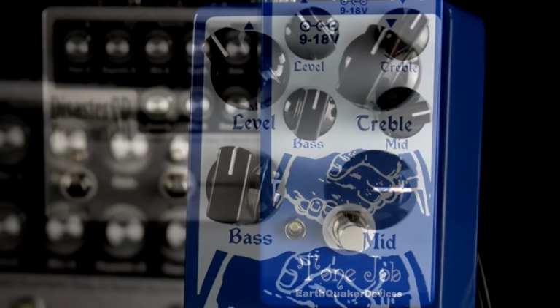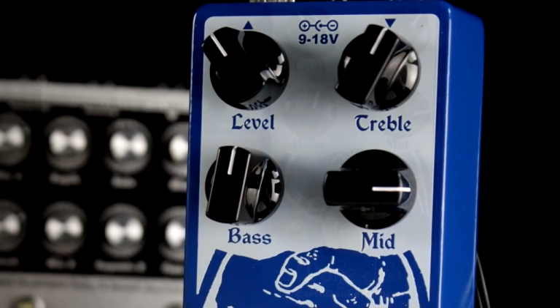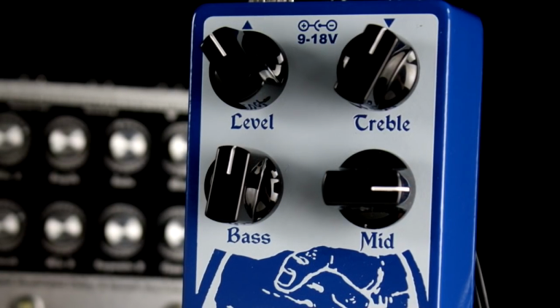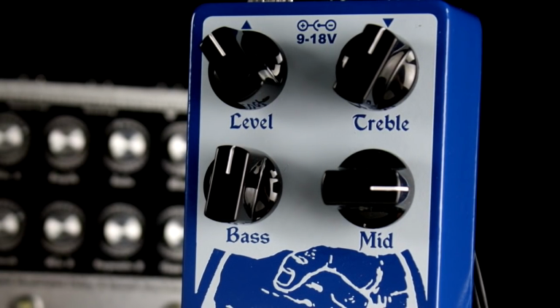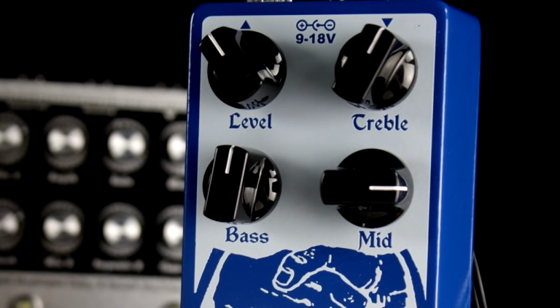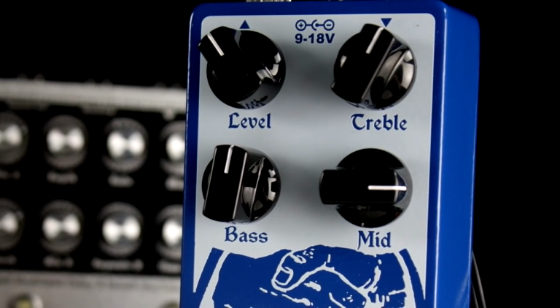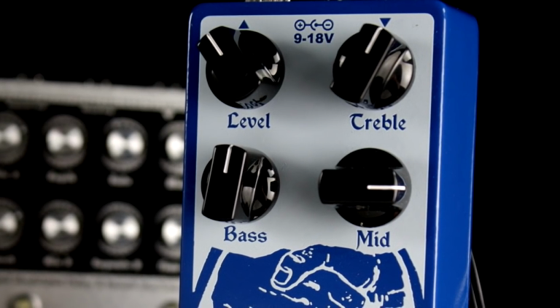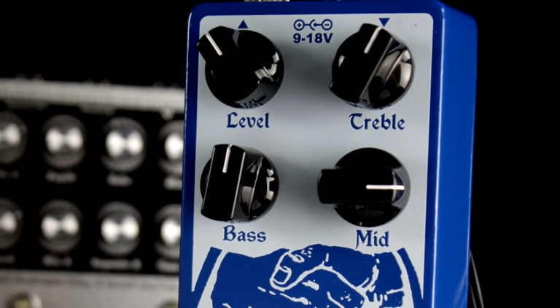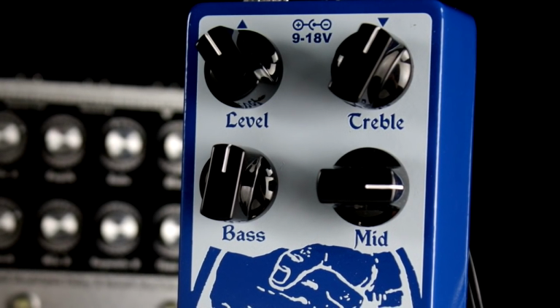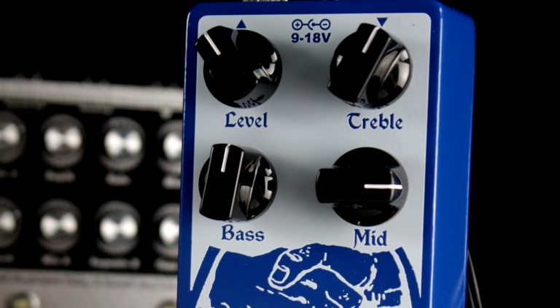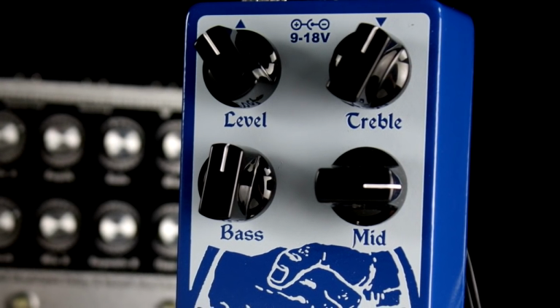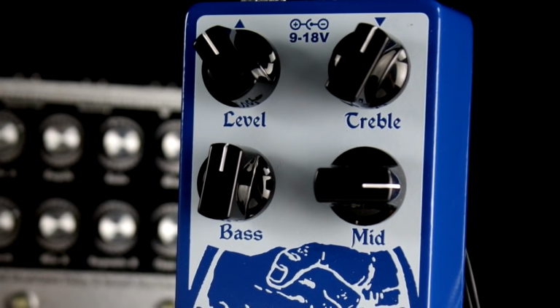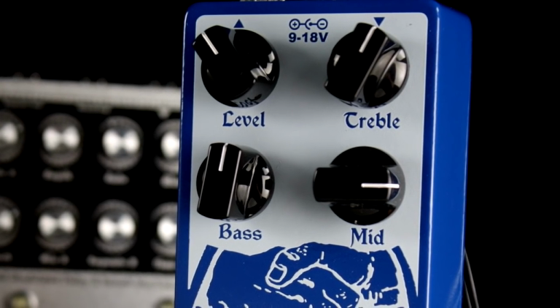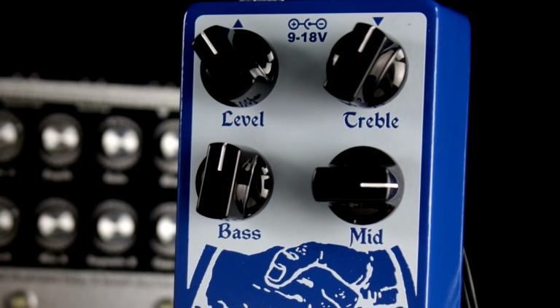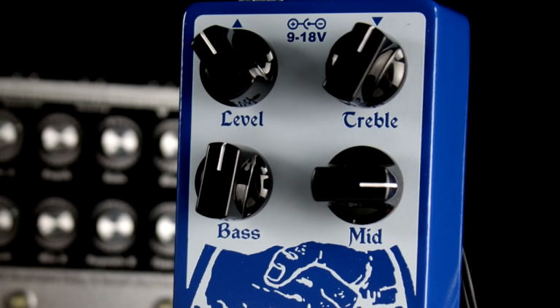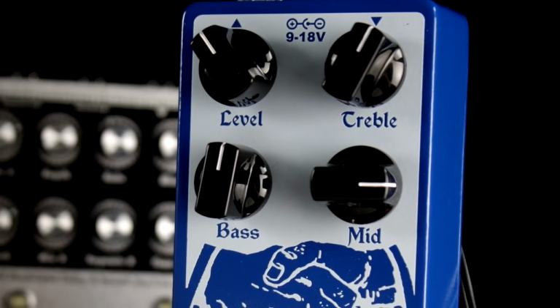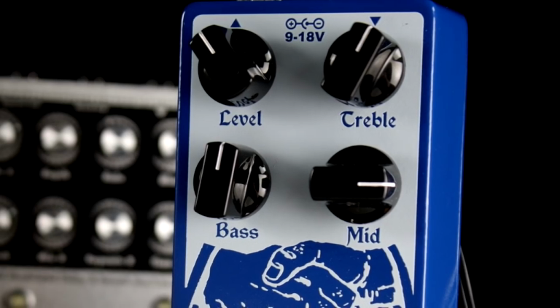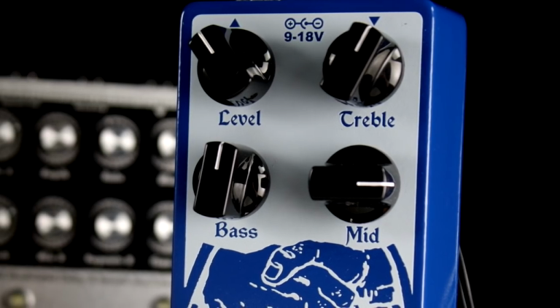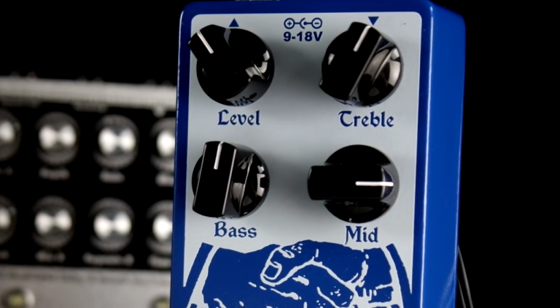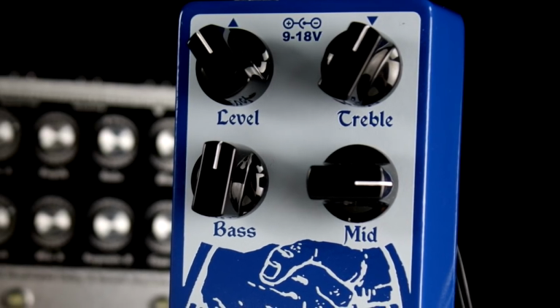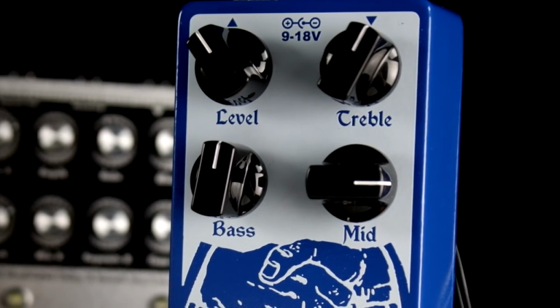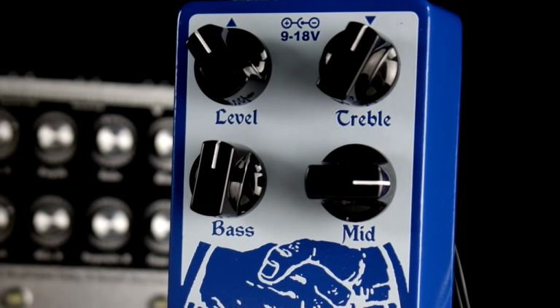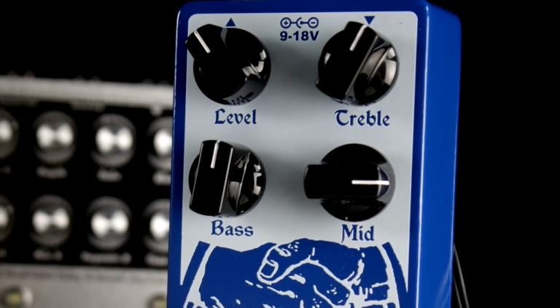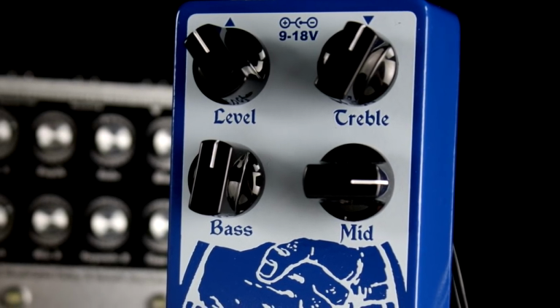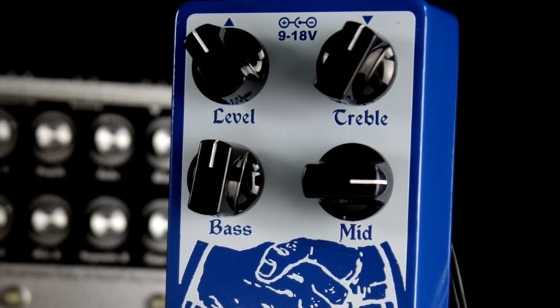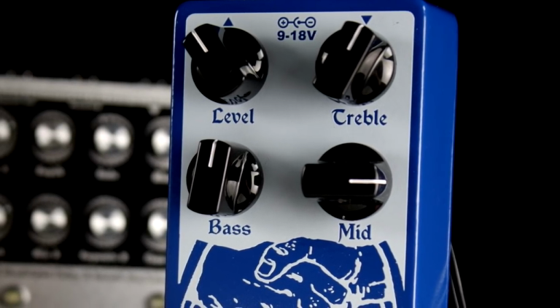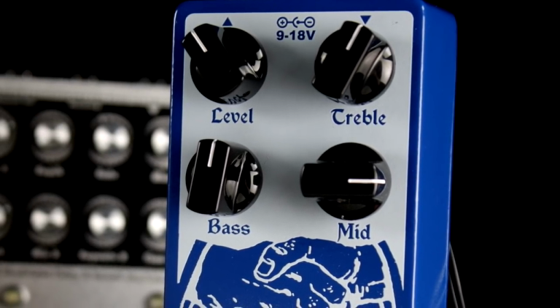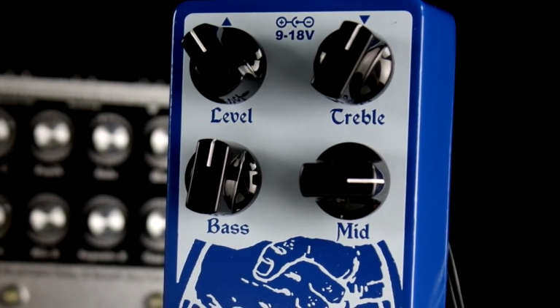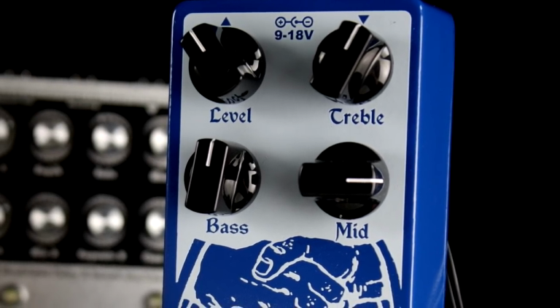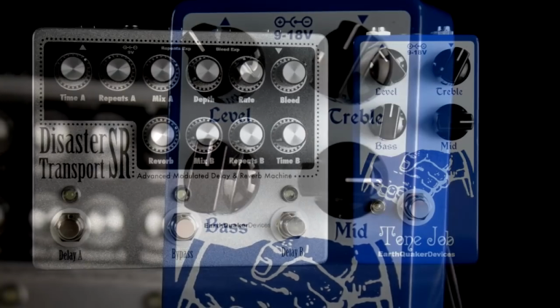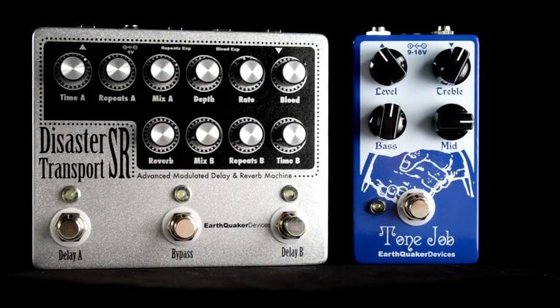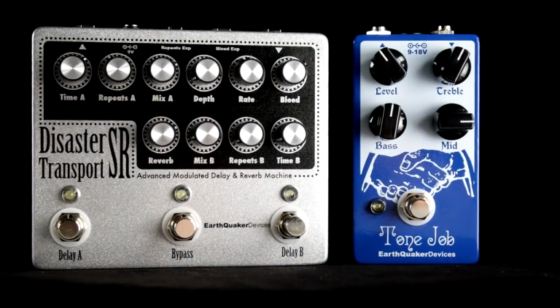And I'm using the EQD Tone Job to push the midrange into that British territory, while the extra output from the pedal really pushes our Deluxe Reverb into overdrive.